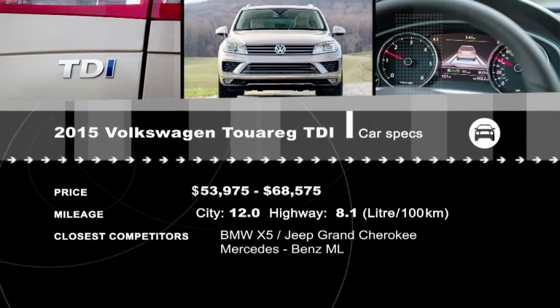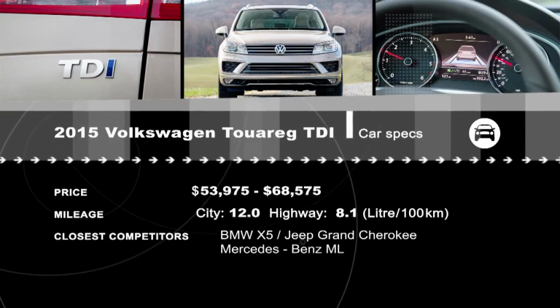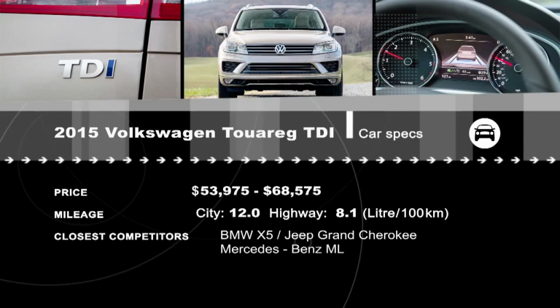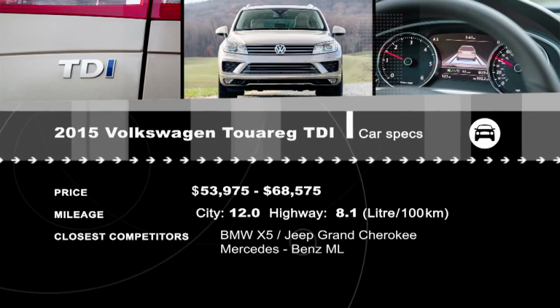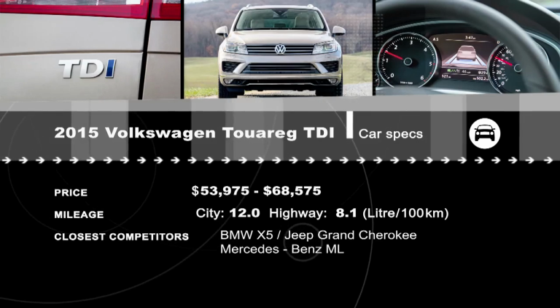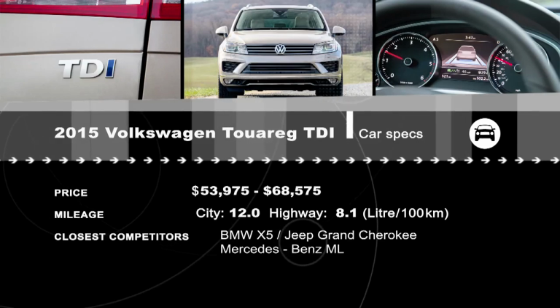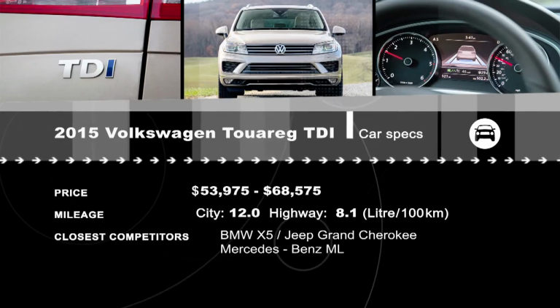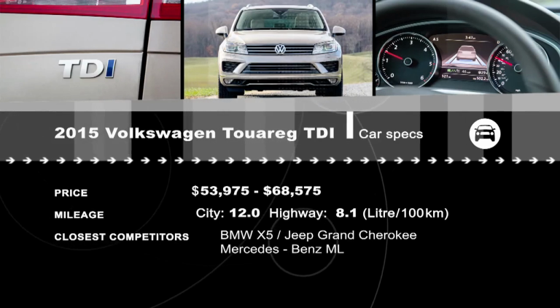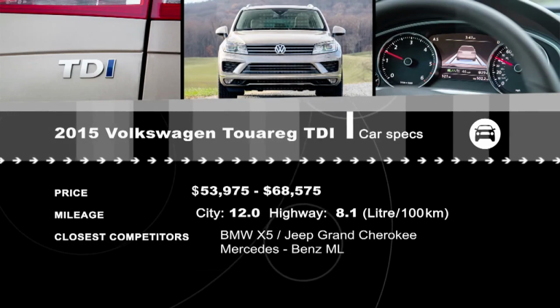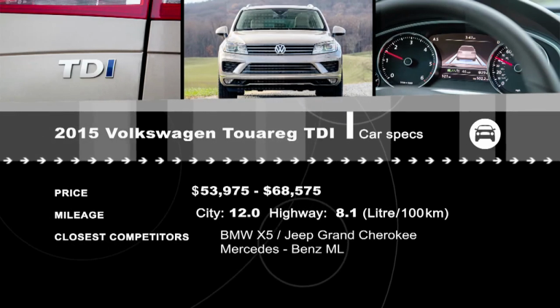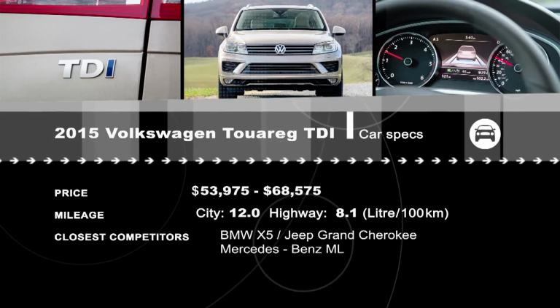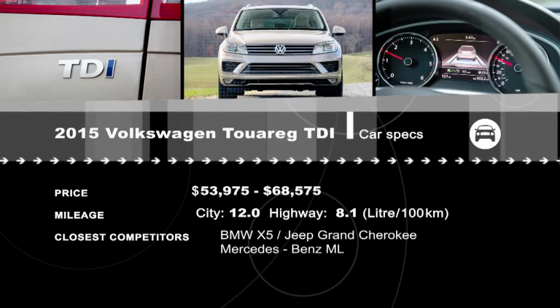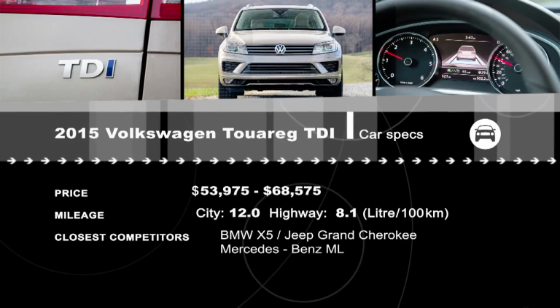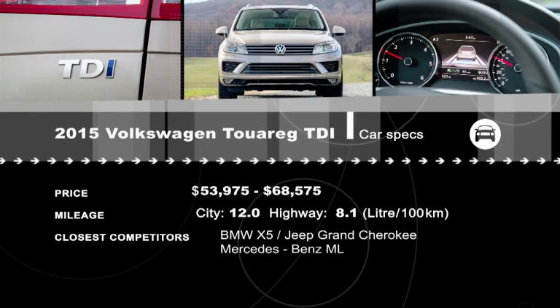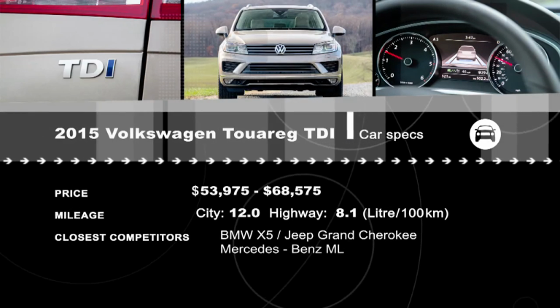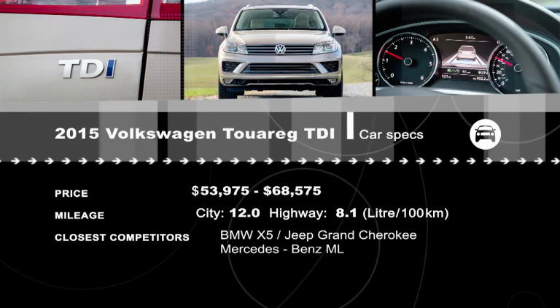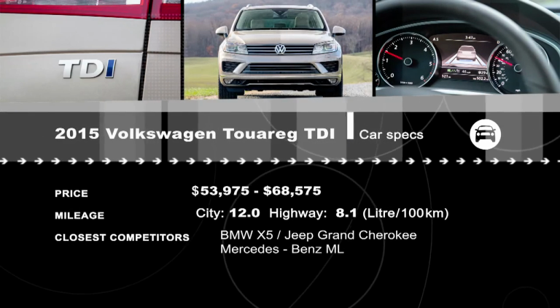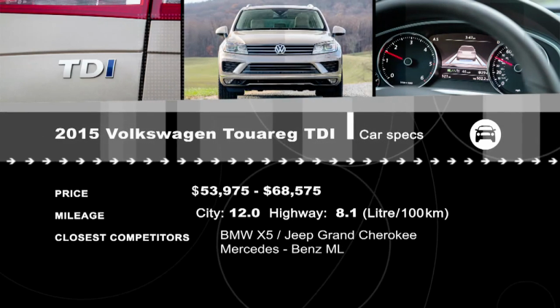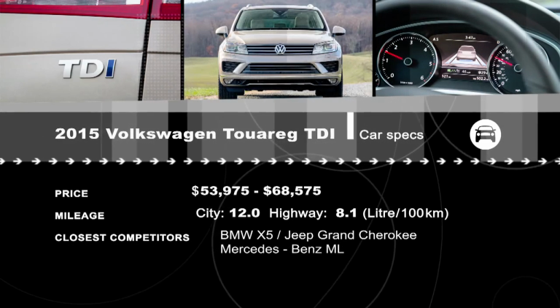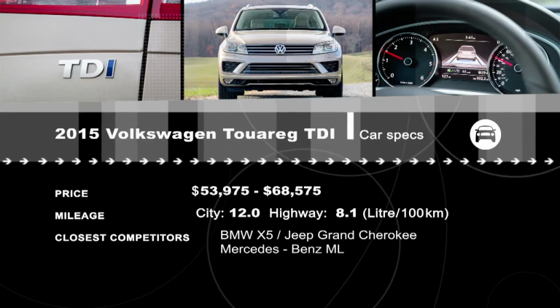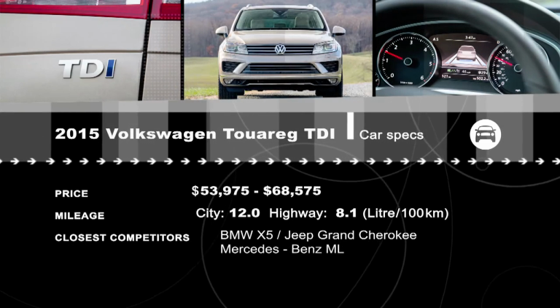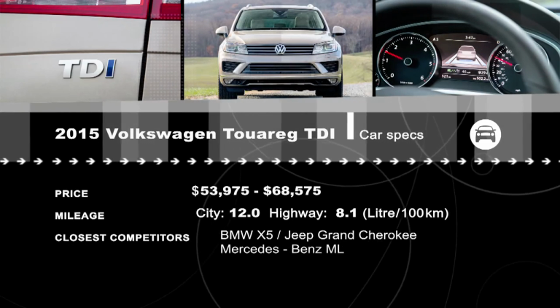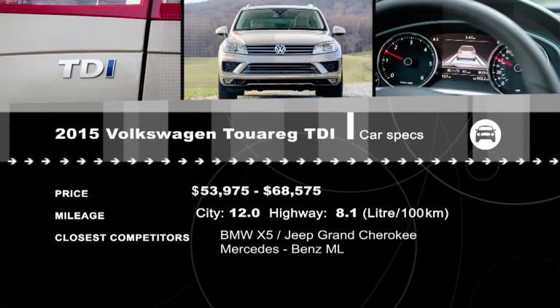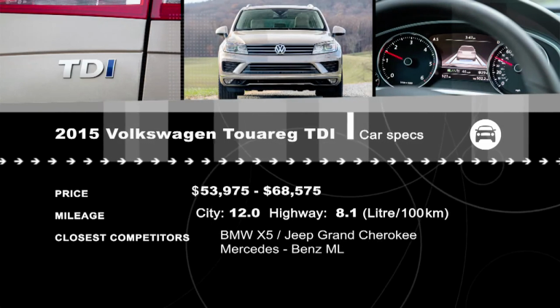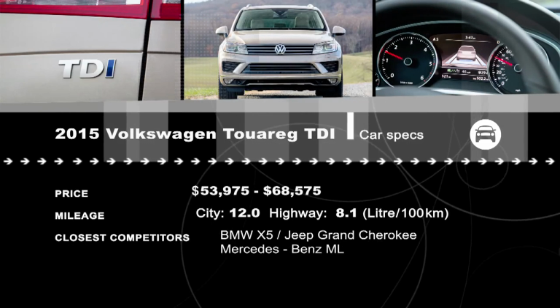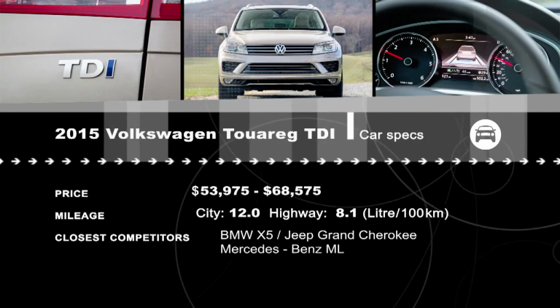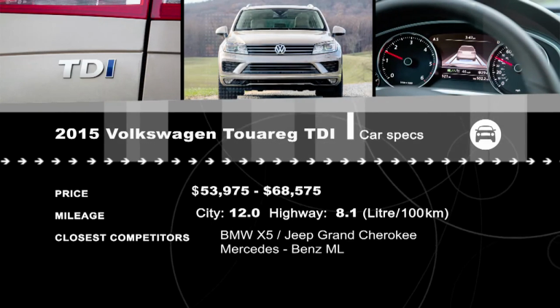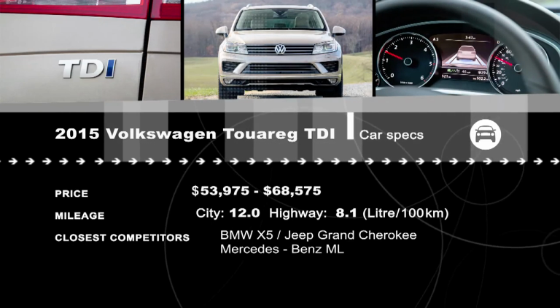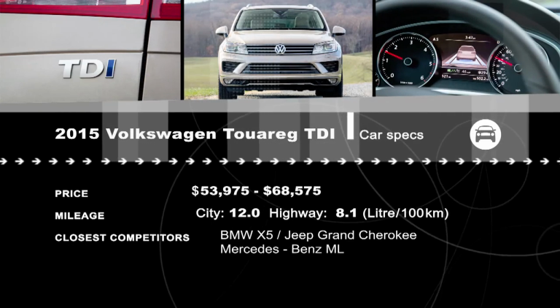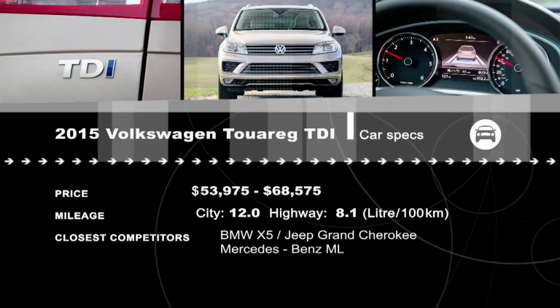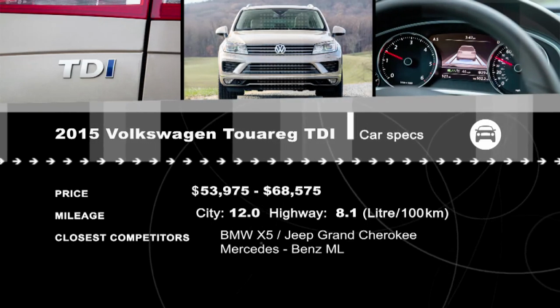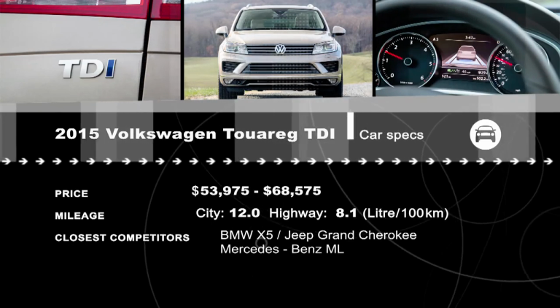Is your next car going to be a diesel? We have all the reviews at drivingtelevision.com.